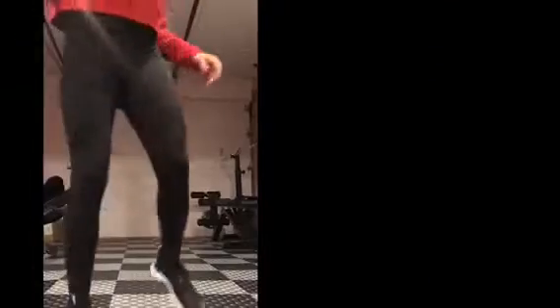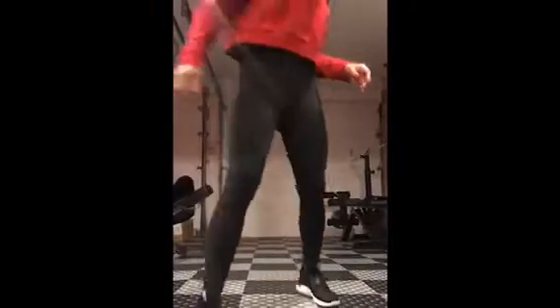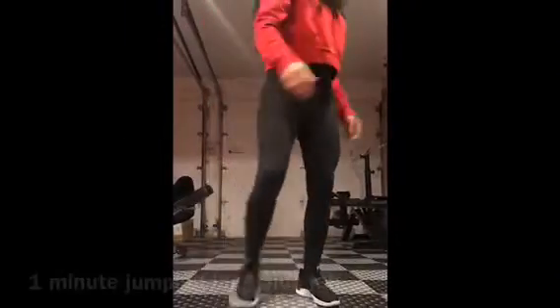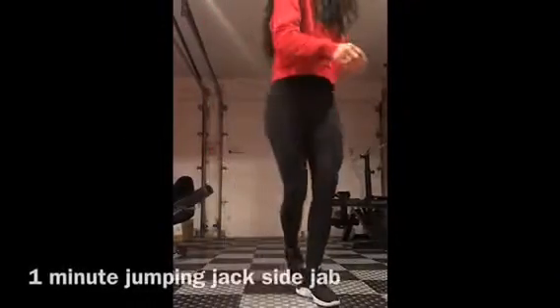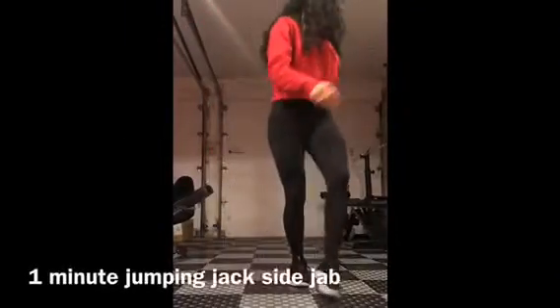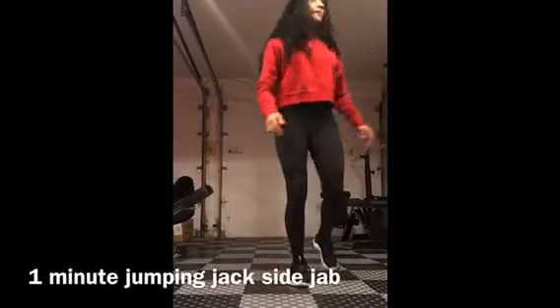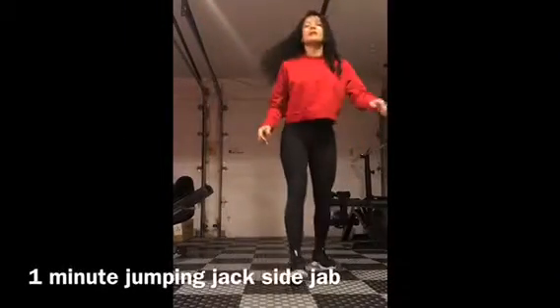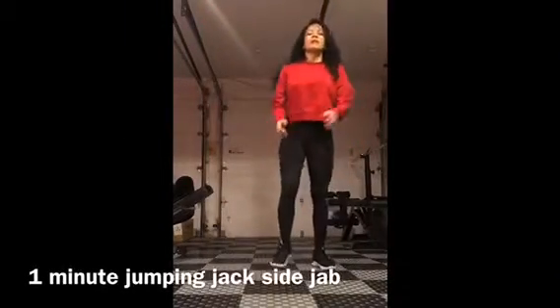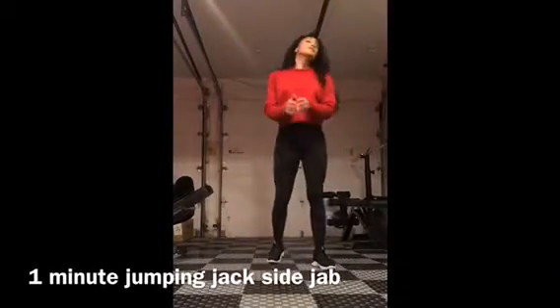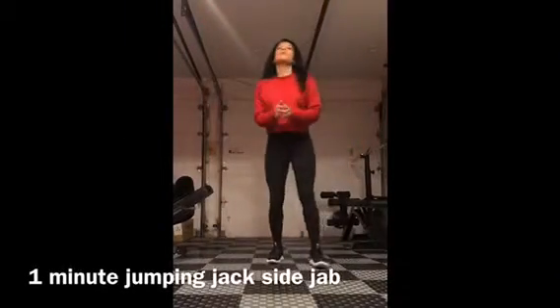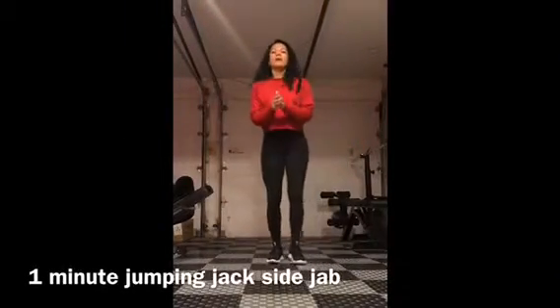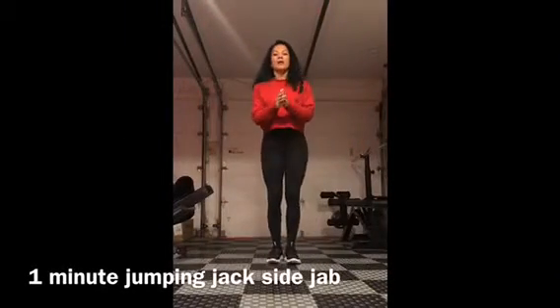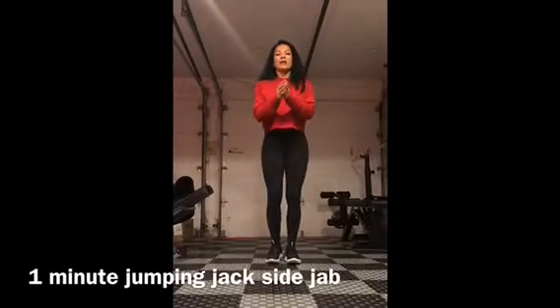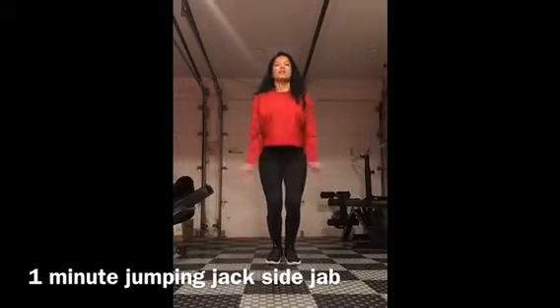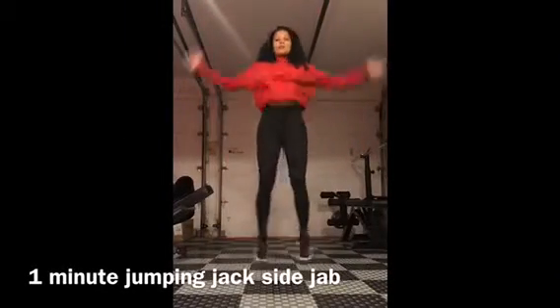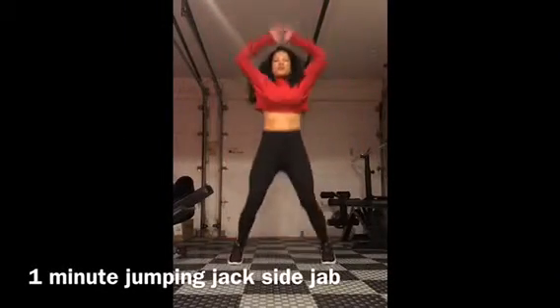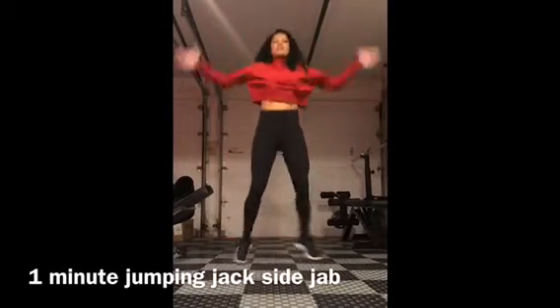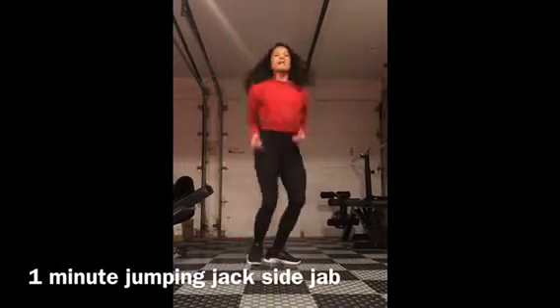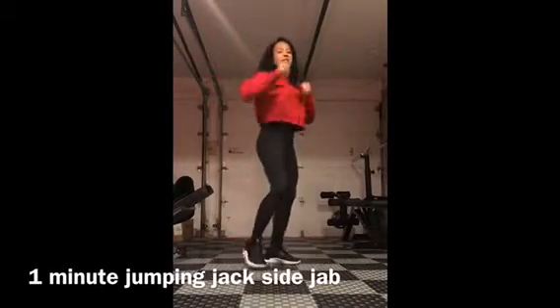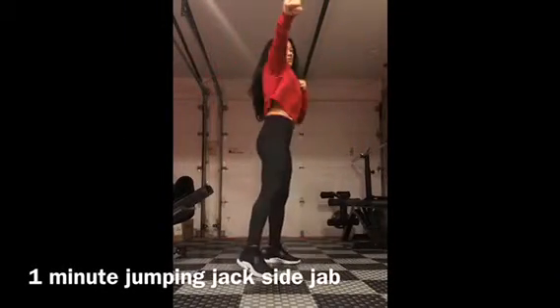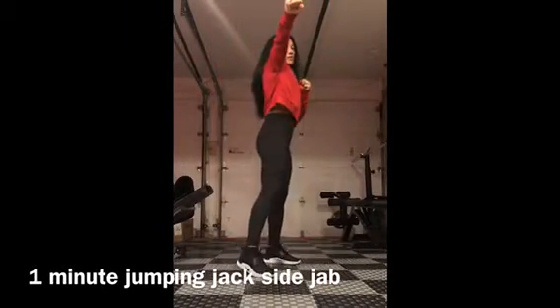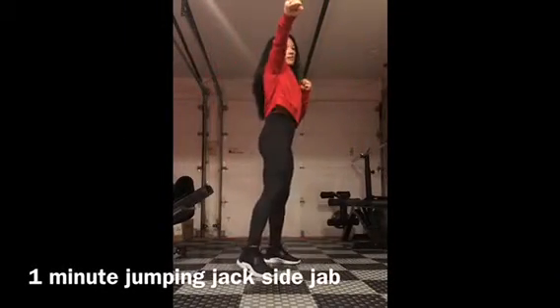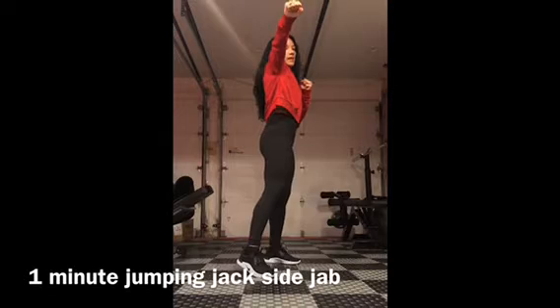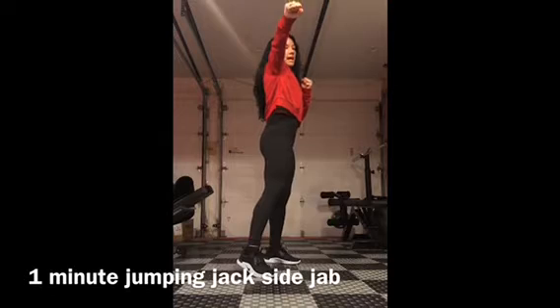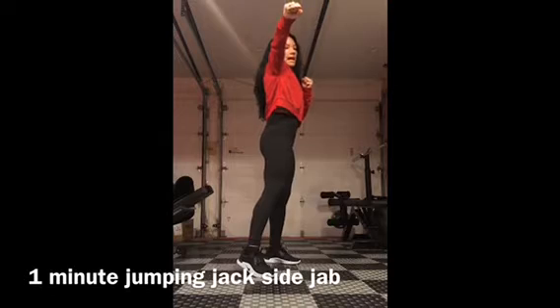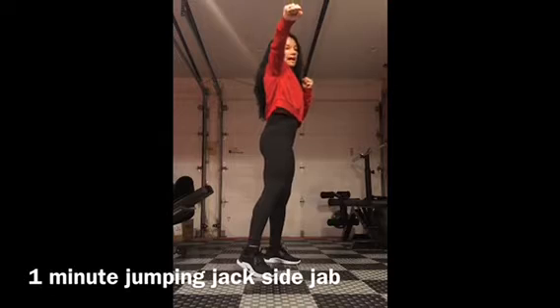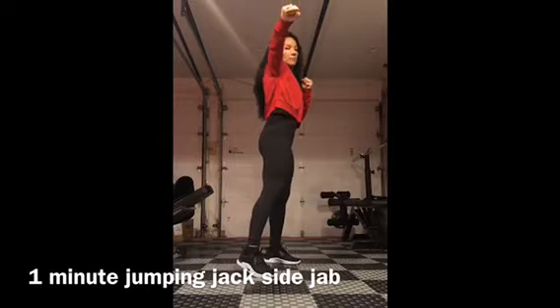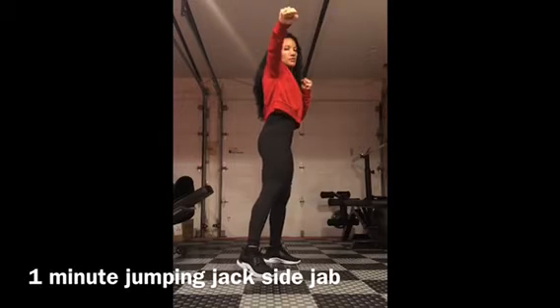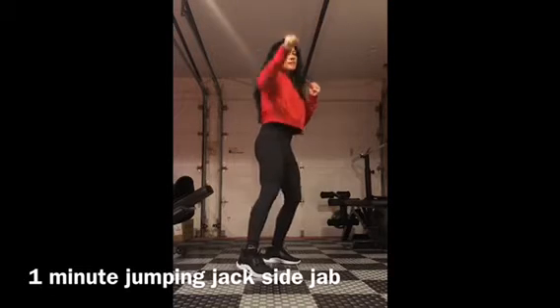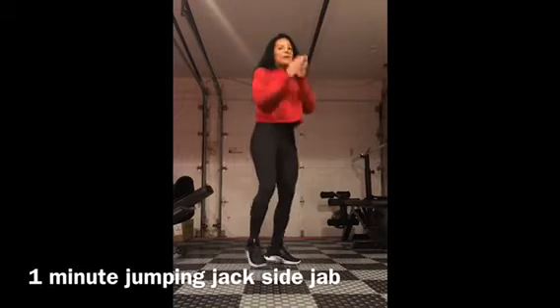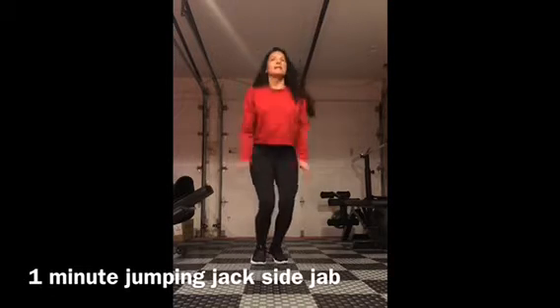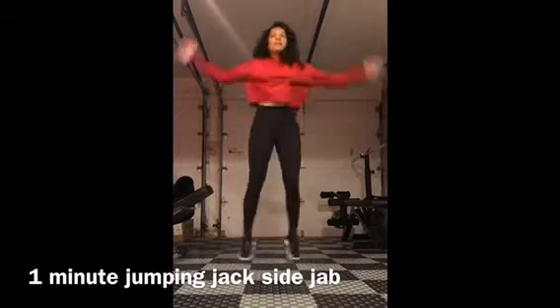Side jab. So you're going to do a jumping jack and then you're going to turn and punch out from that side.